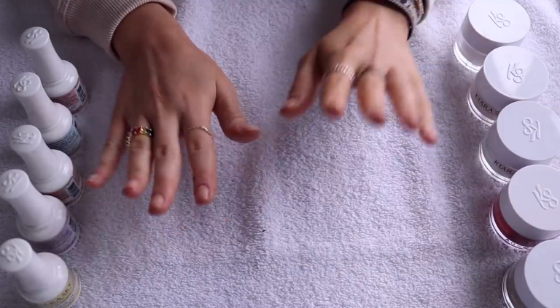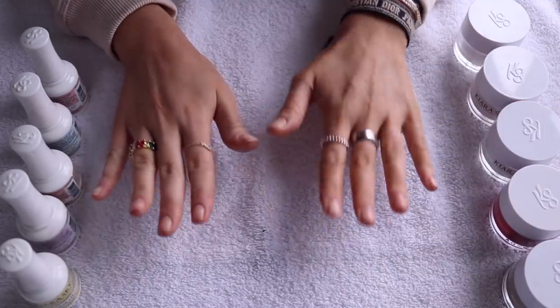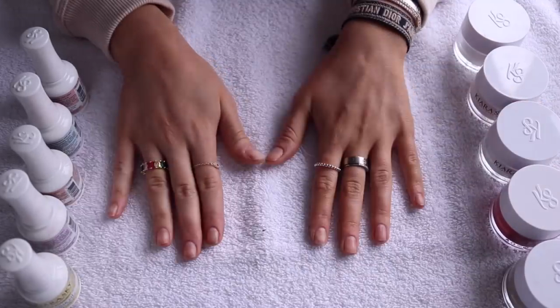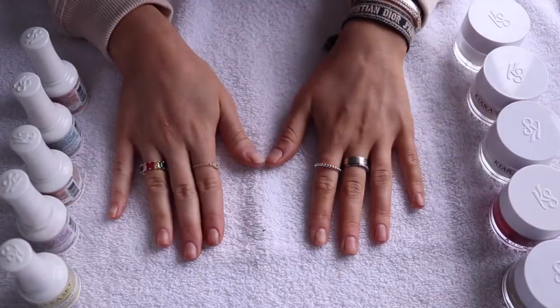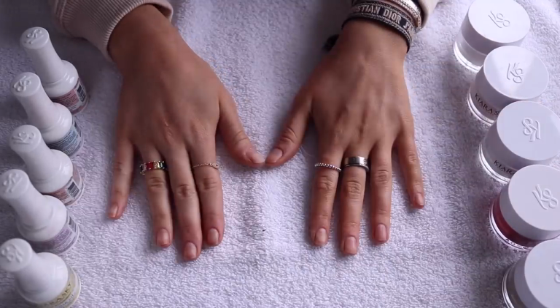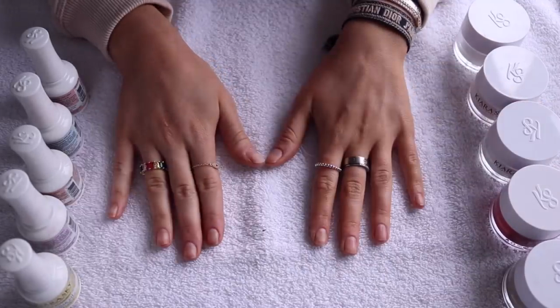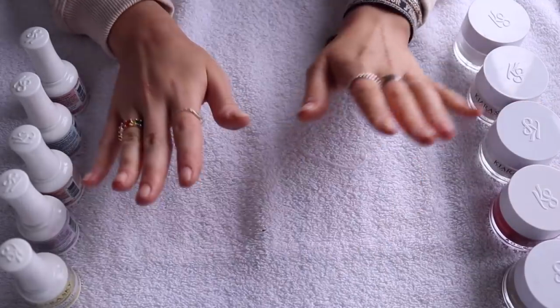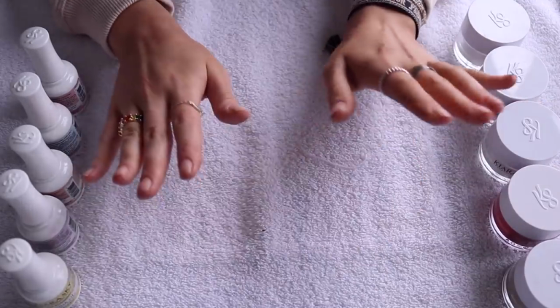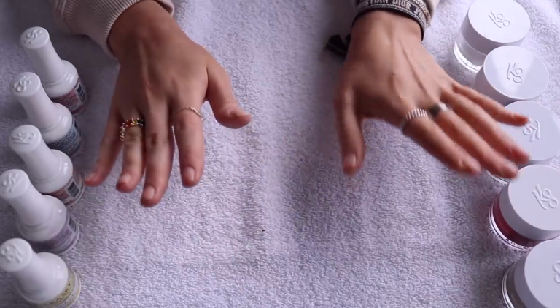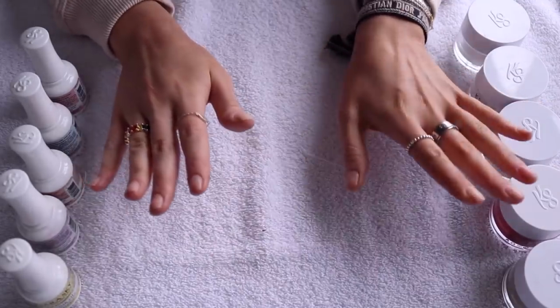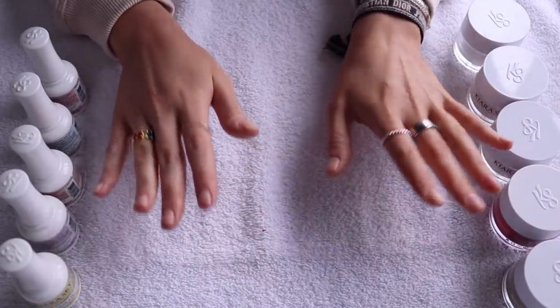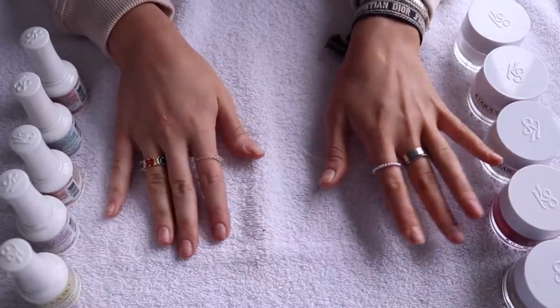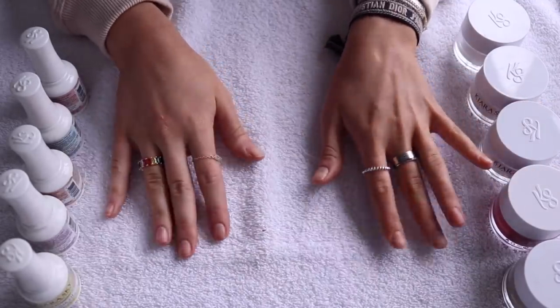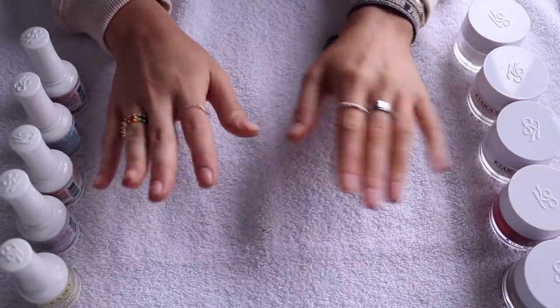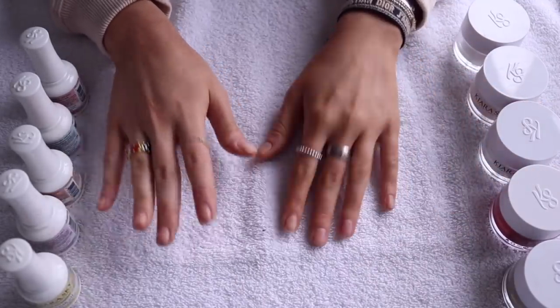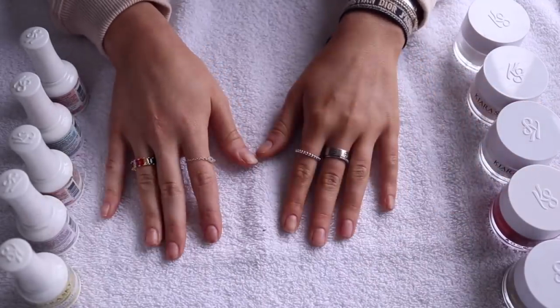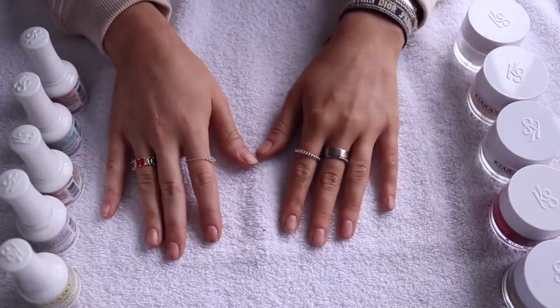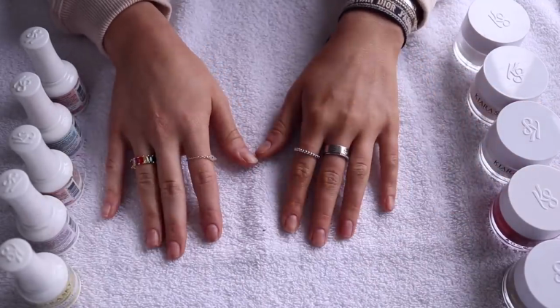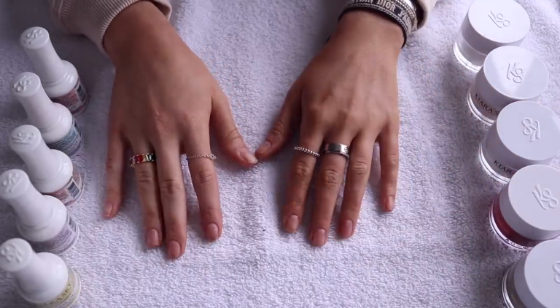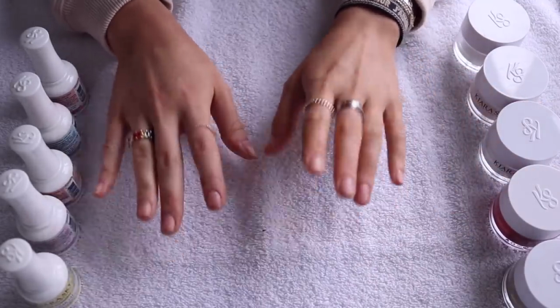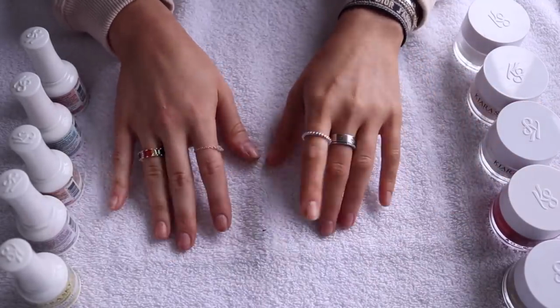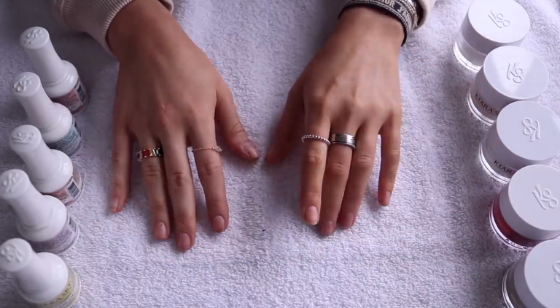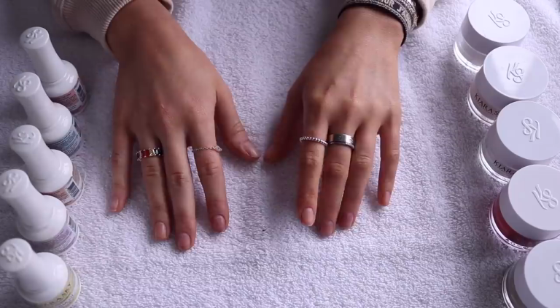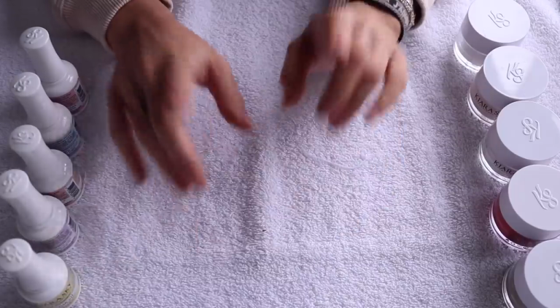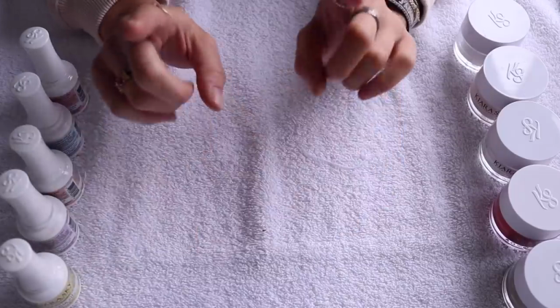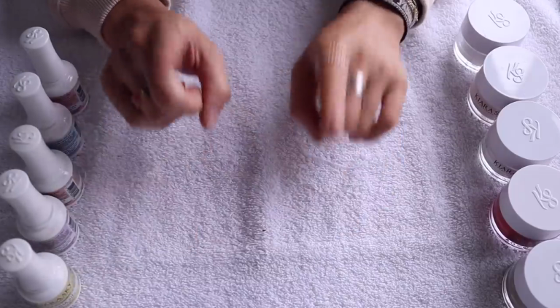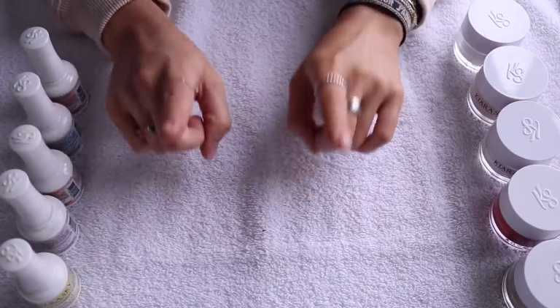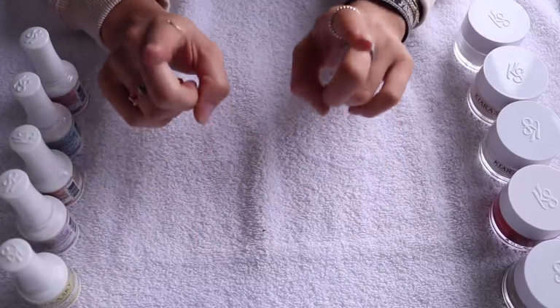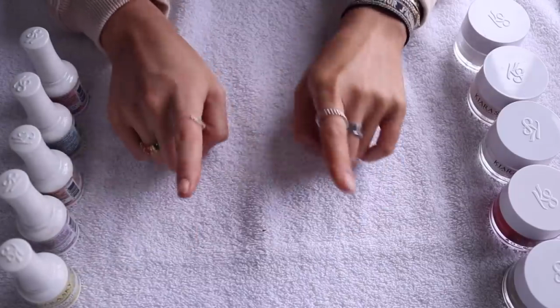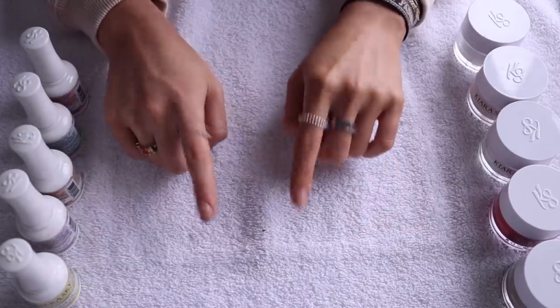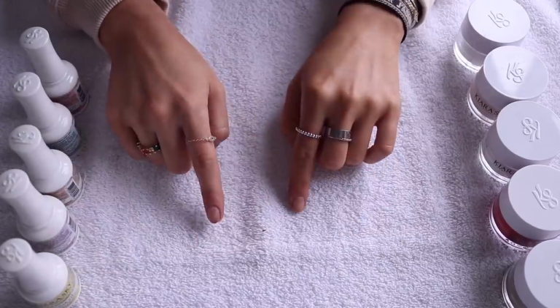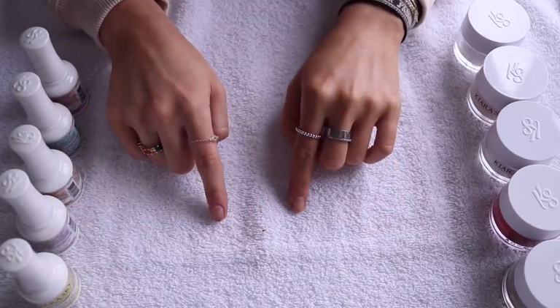I'm really excited to show you guys because I absolutely love it. It is my favorite kit I've ever tried. You guys know that I've done shellac, I've done polygel, and this is the easiest, fastest, and safest. You don't need to use any LED or UV lights. This is not sponsored, and you can save a lot of time and money by doing it yourself because it's really, really easy.